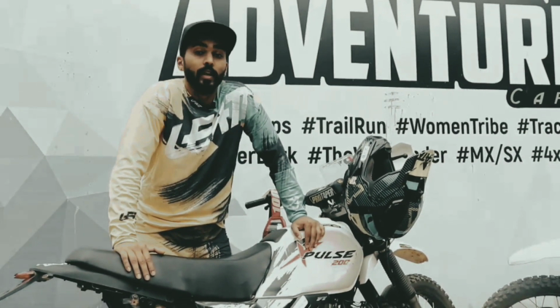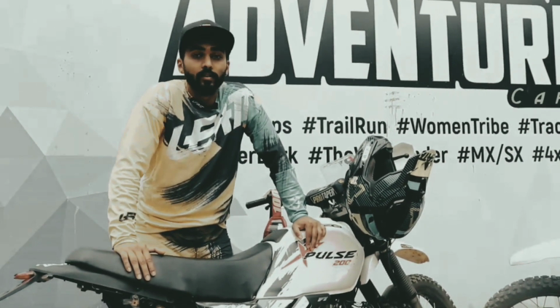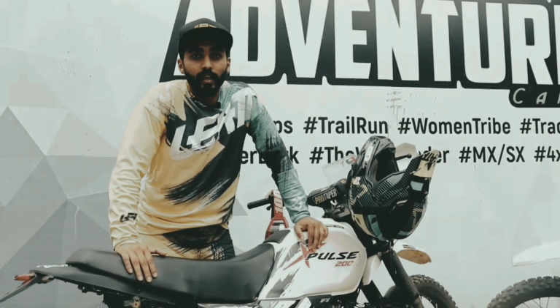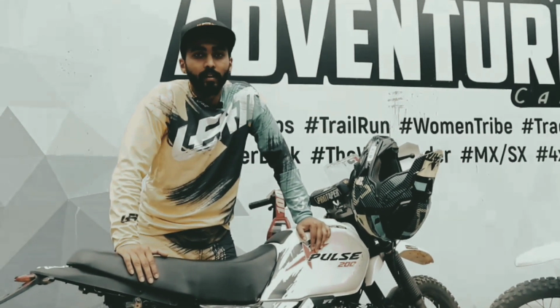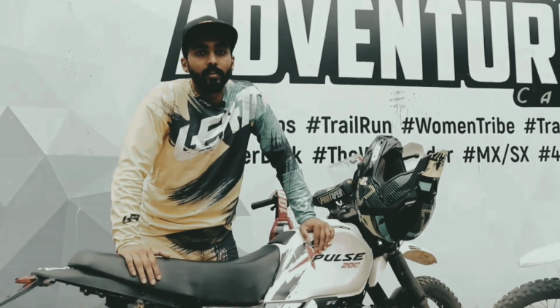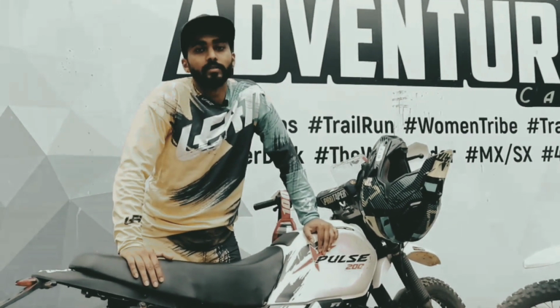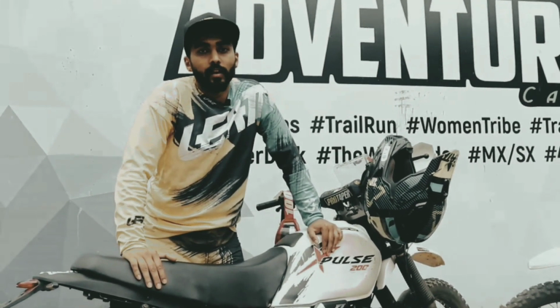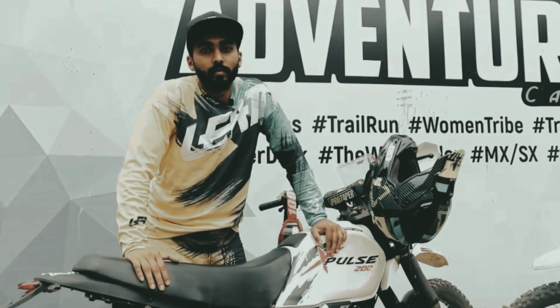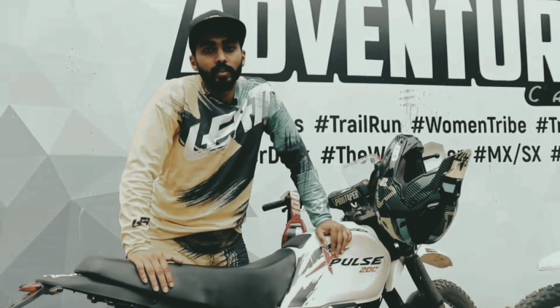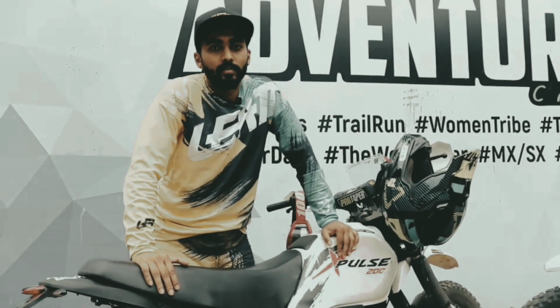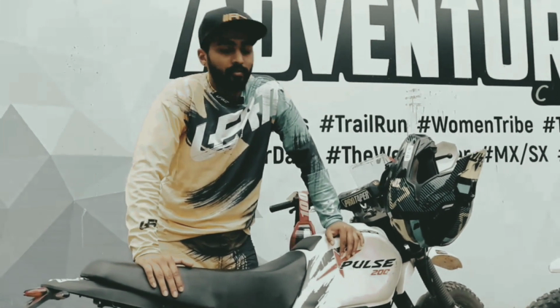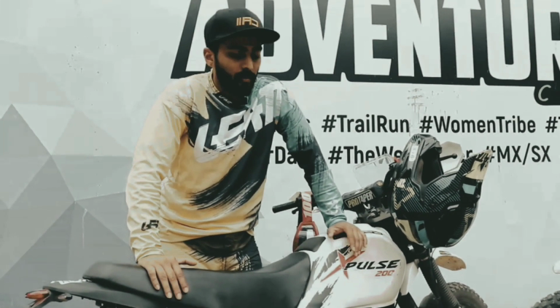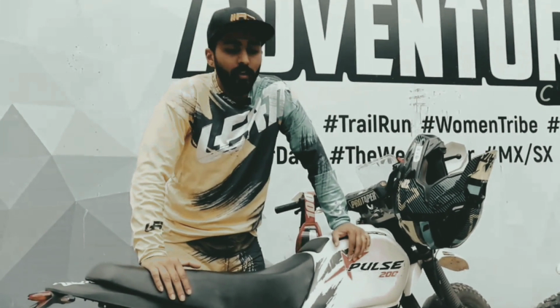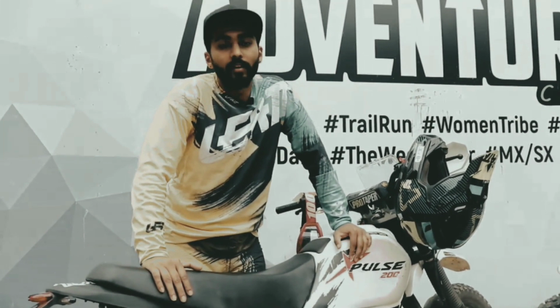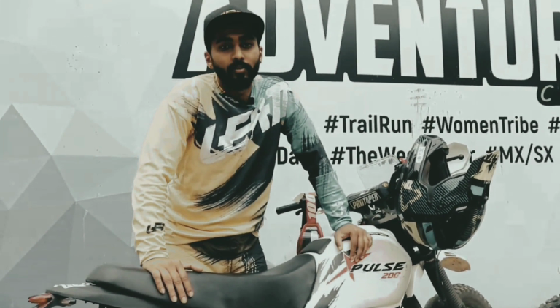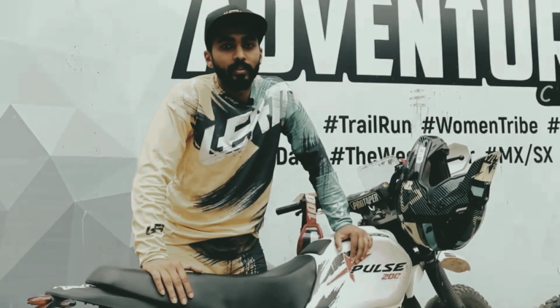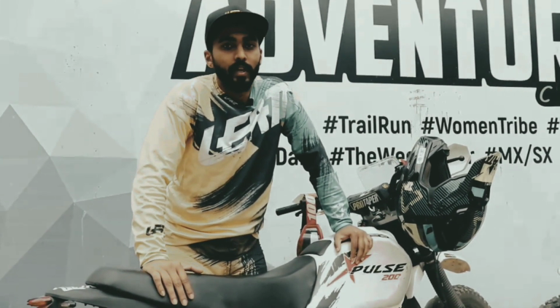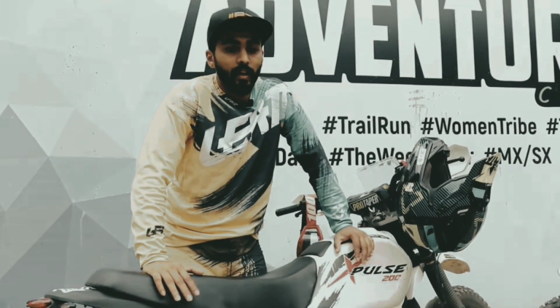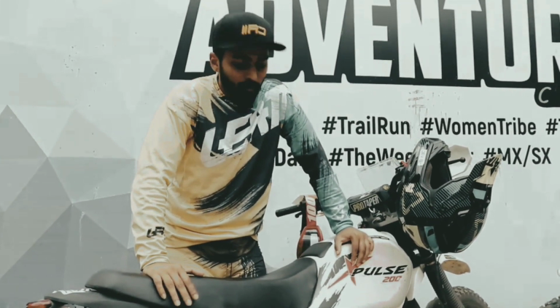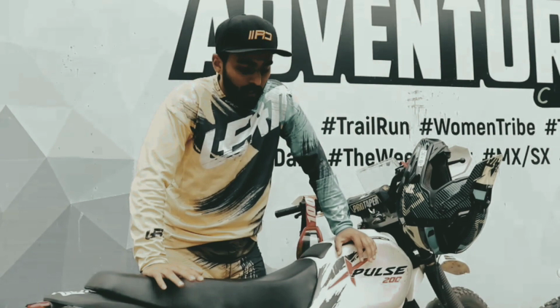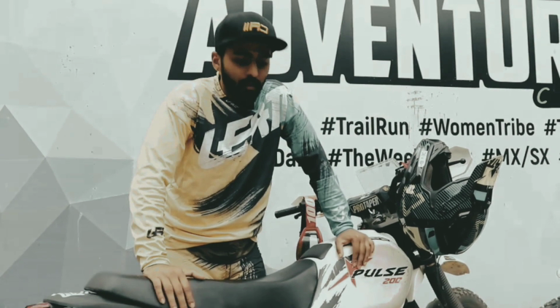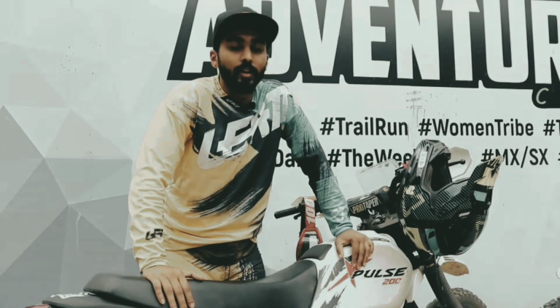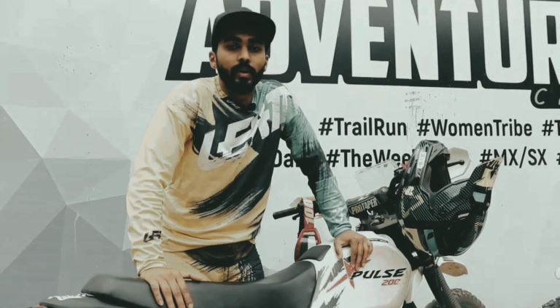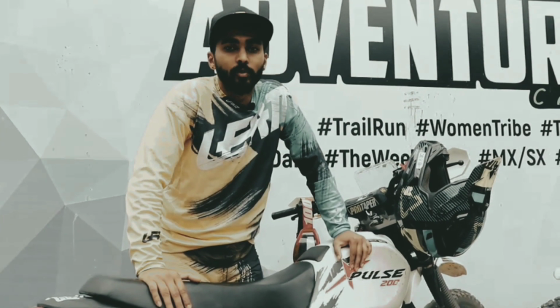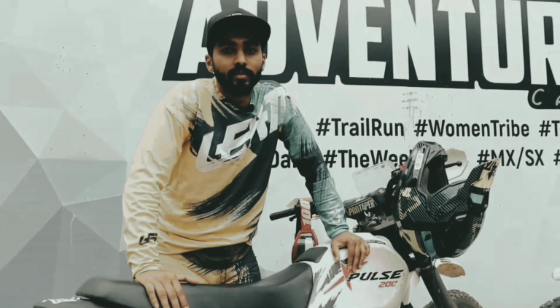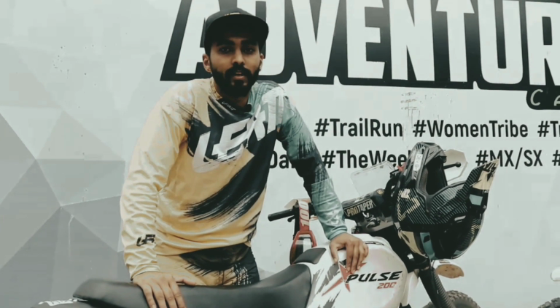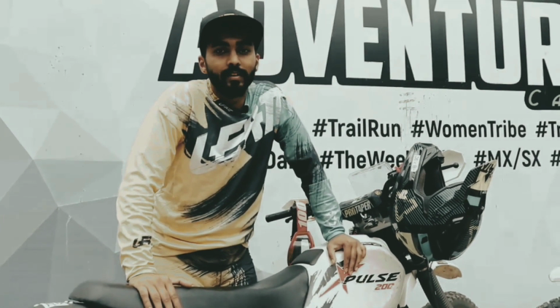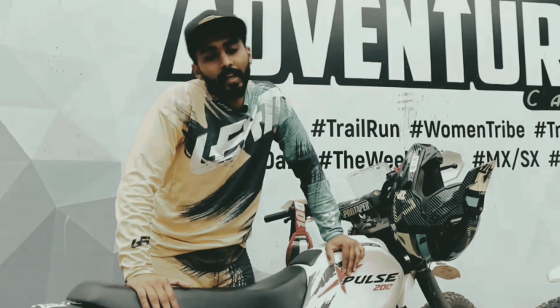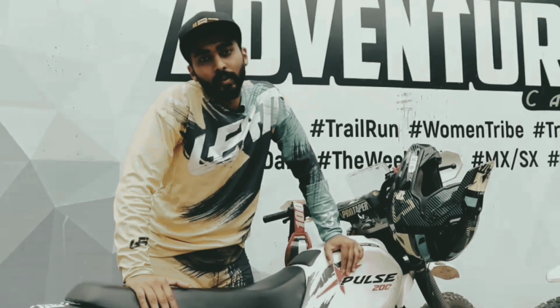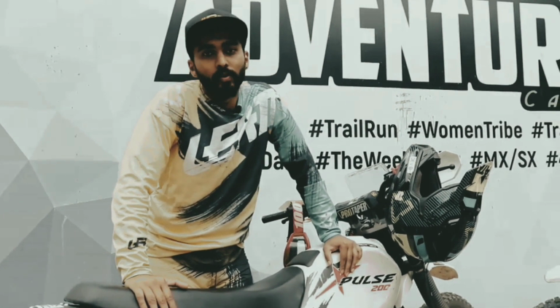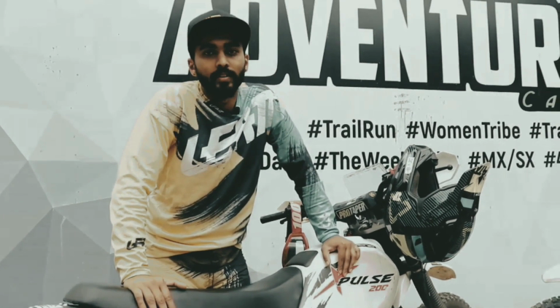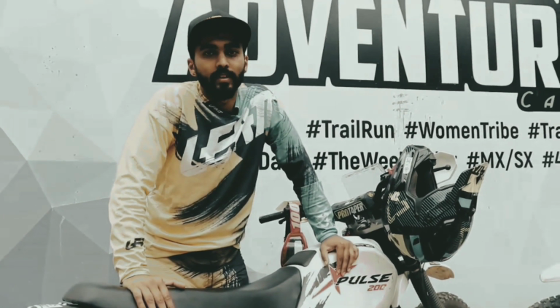I would like to thank Race Dynamics for taking interest and helping me develop my motorcycle and go racing.